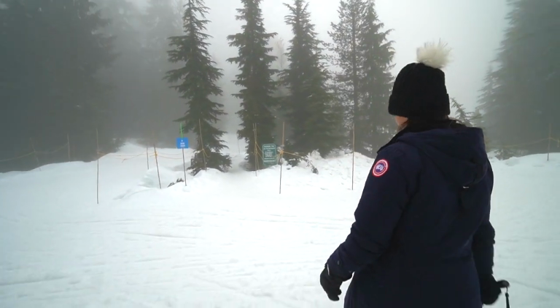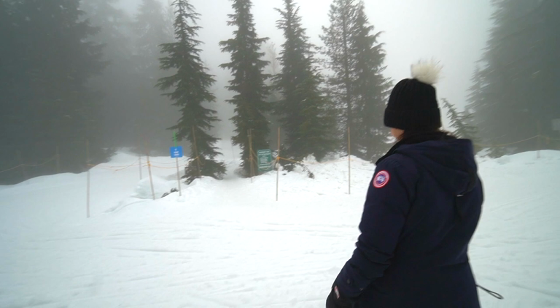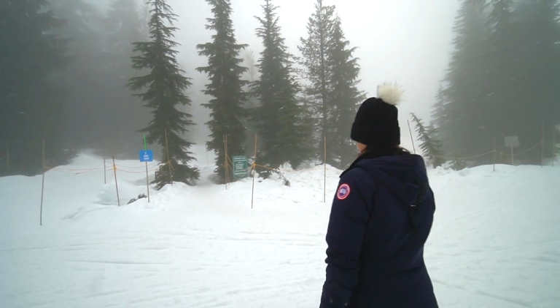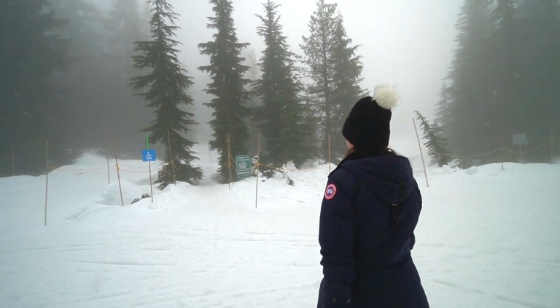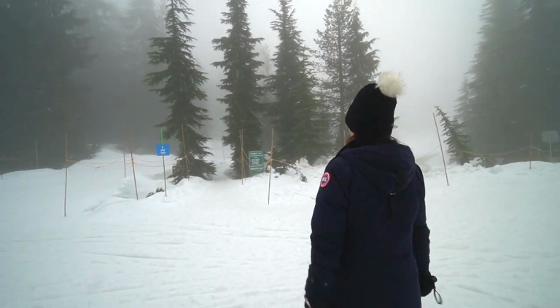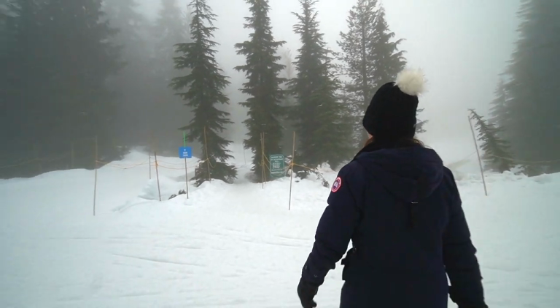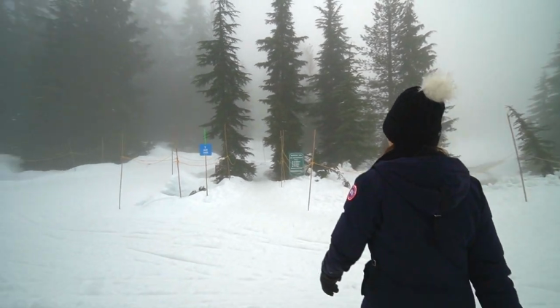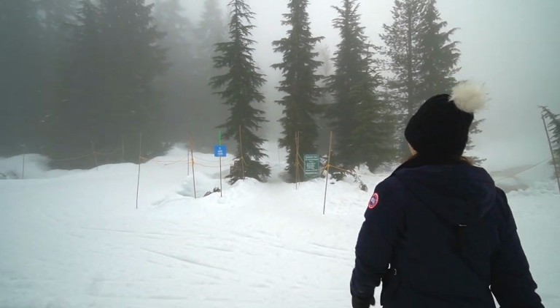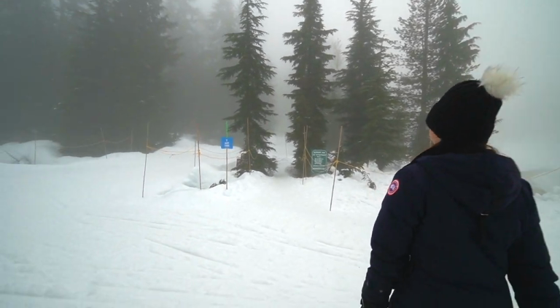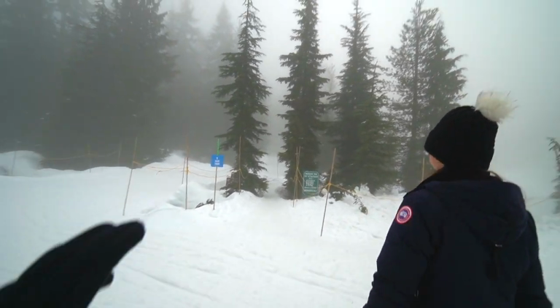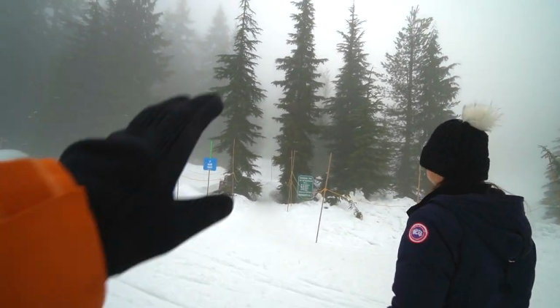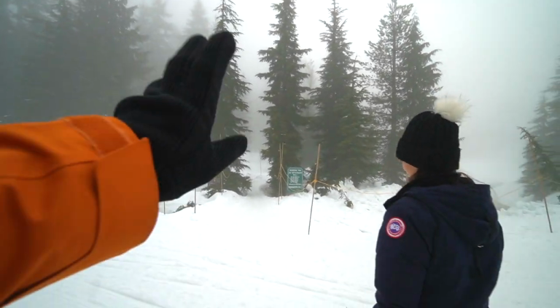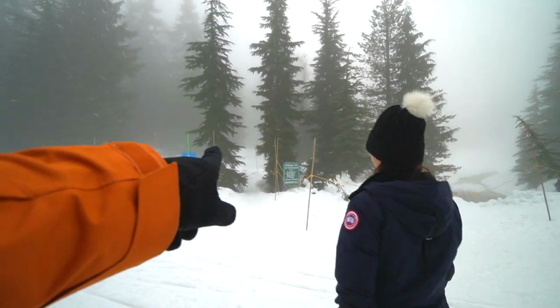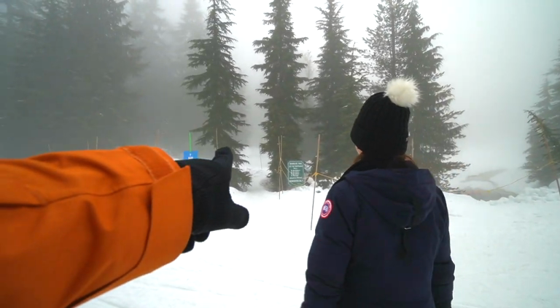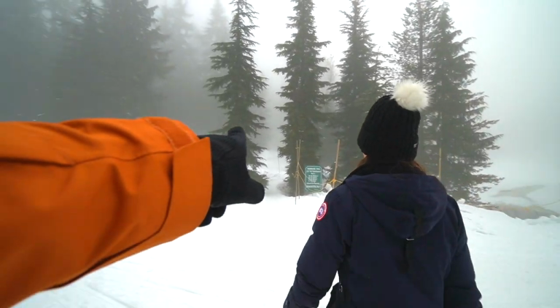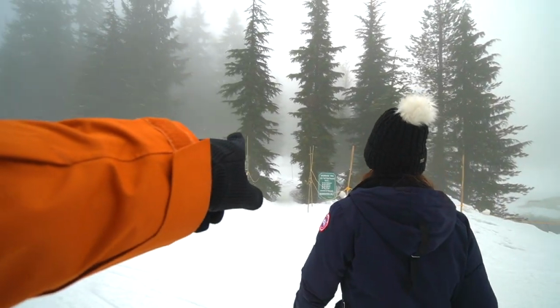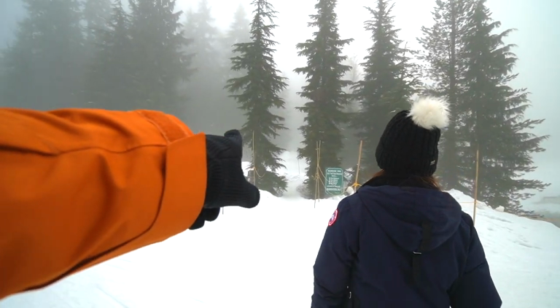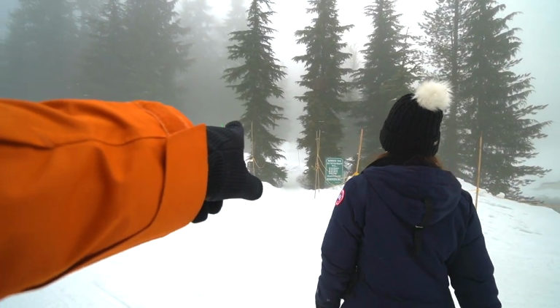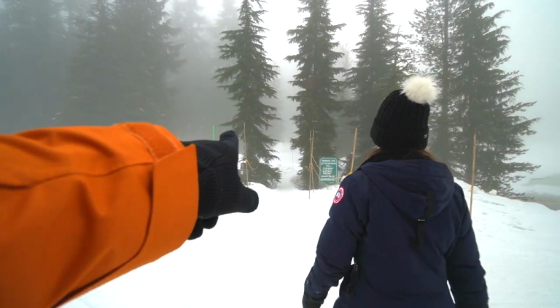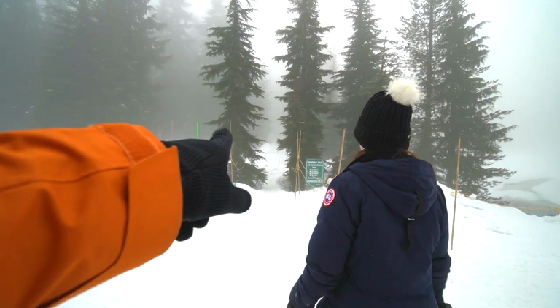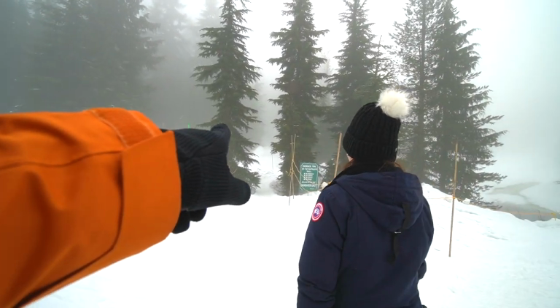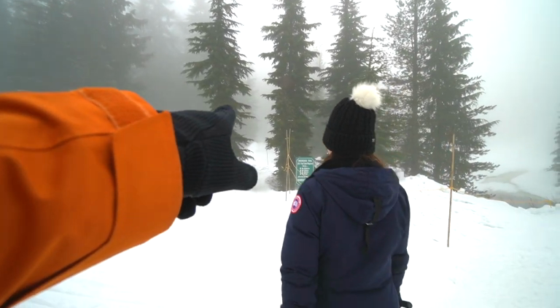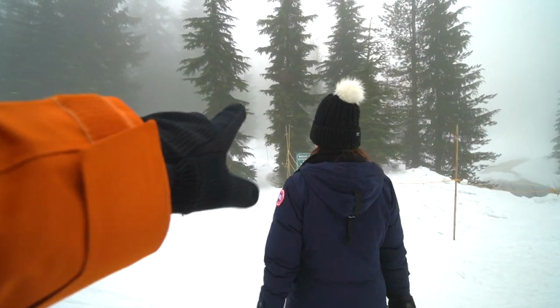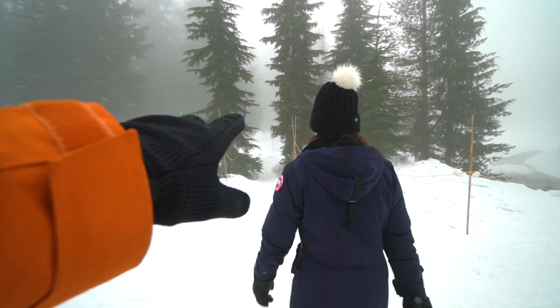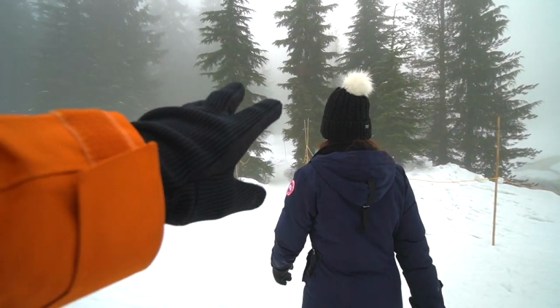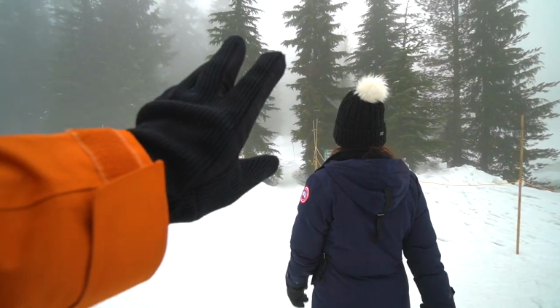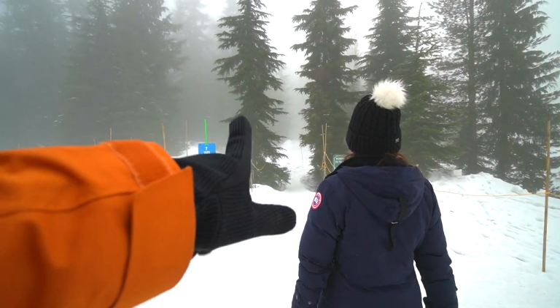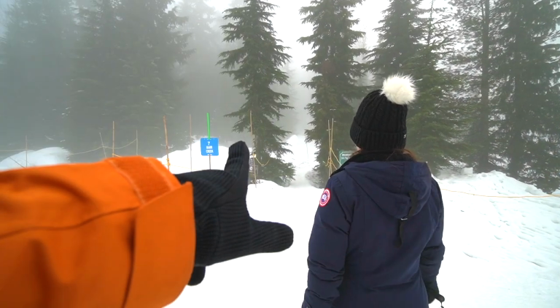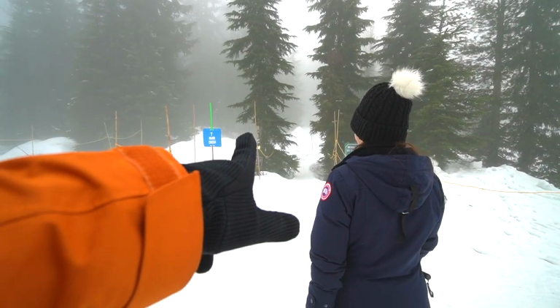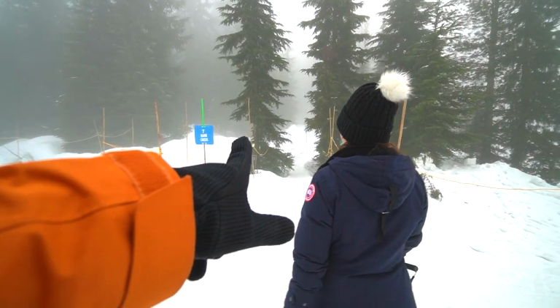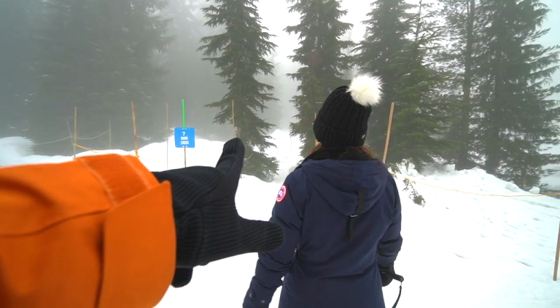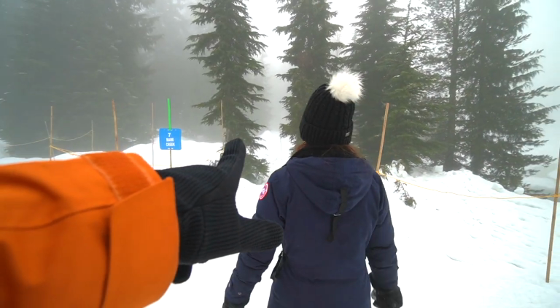So we are going to pick one of the more moderate trails on our way back. This is the March Creek trail.